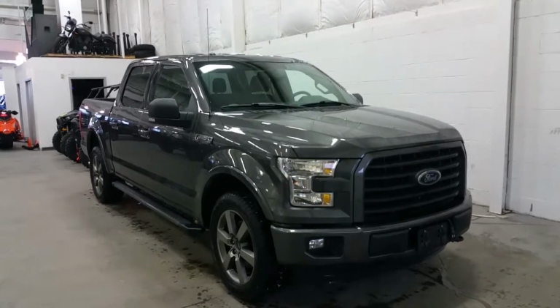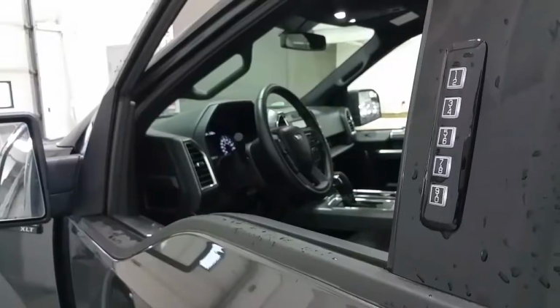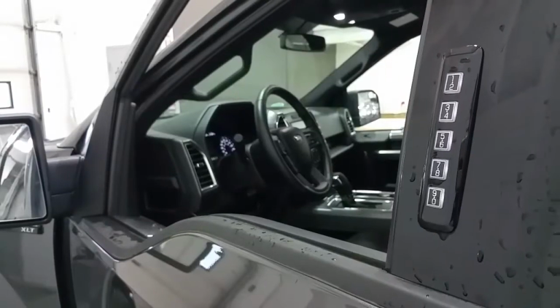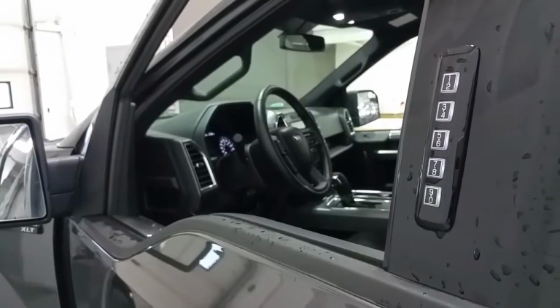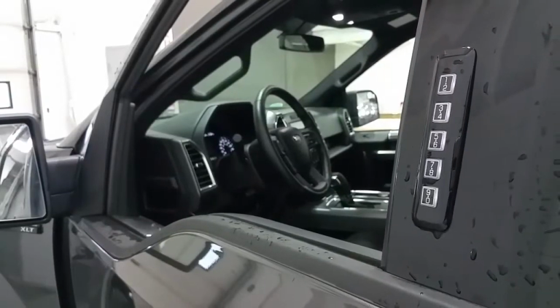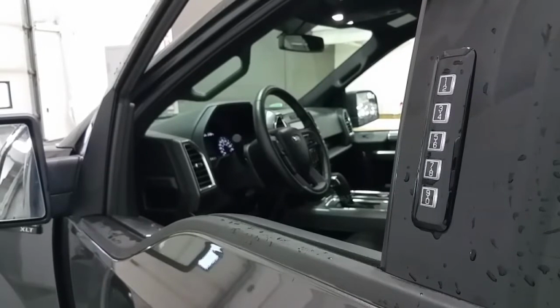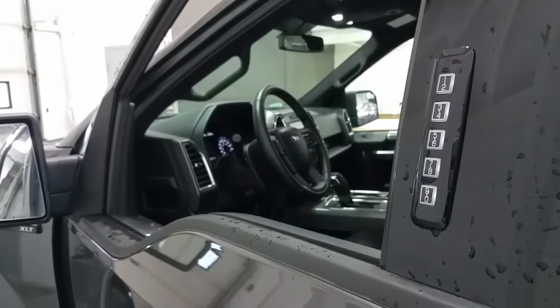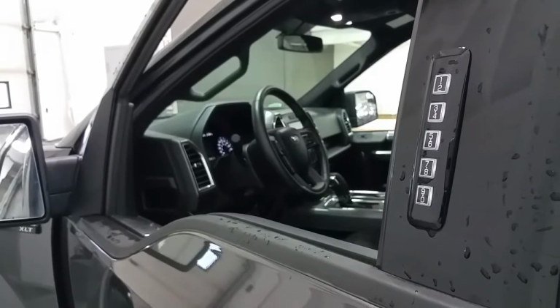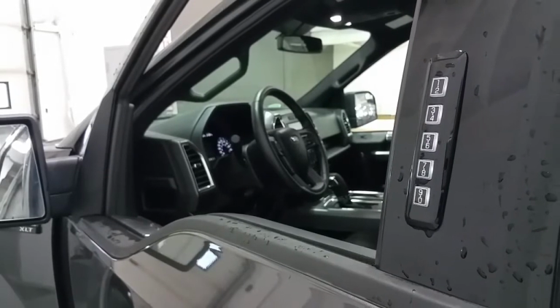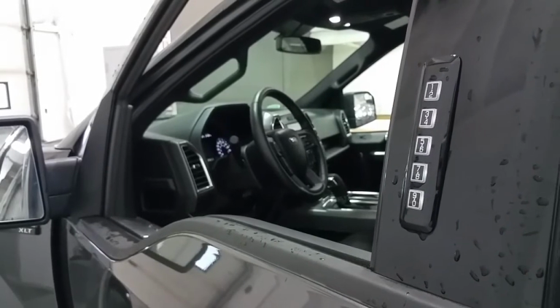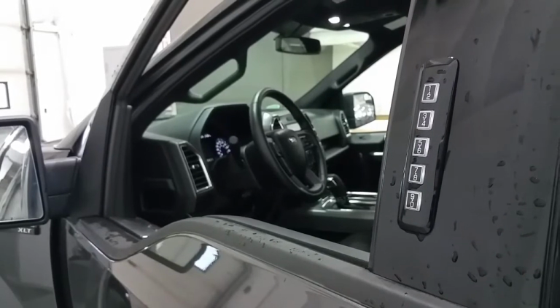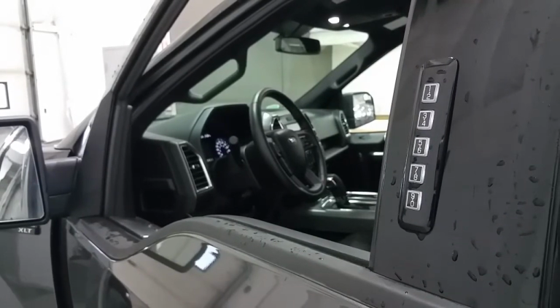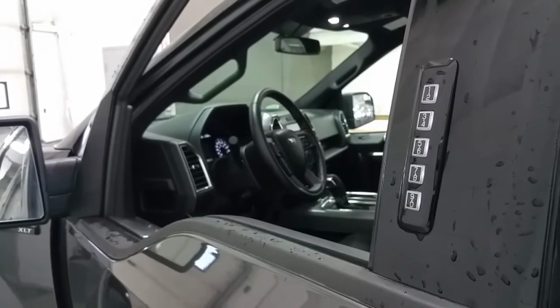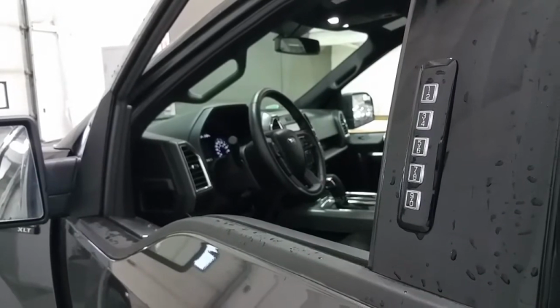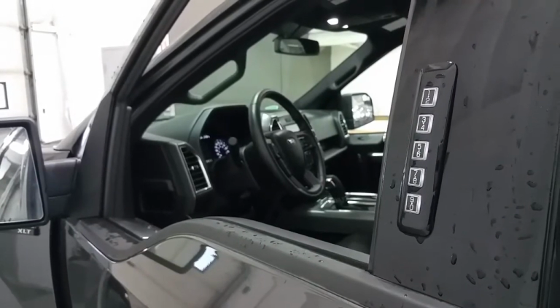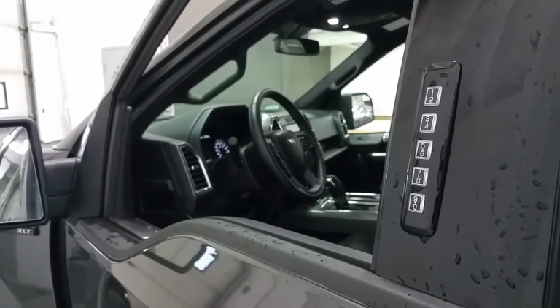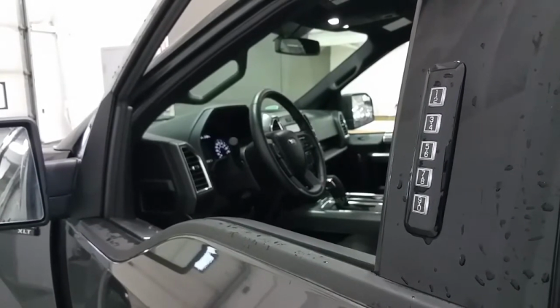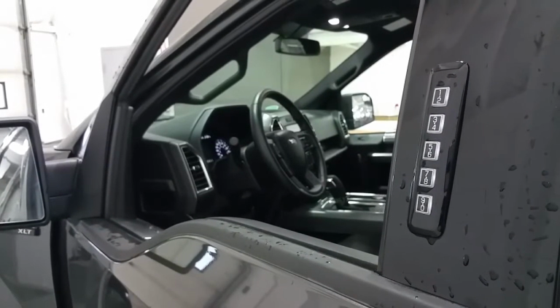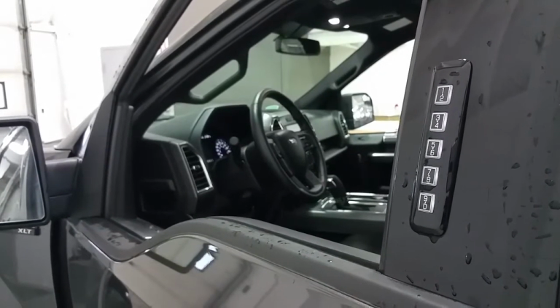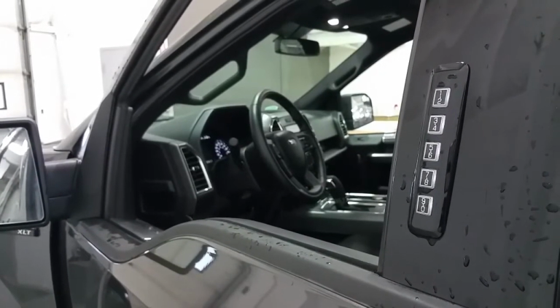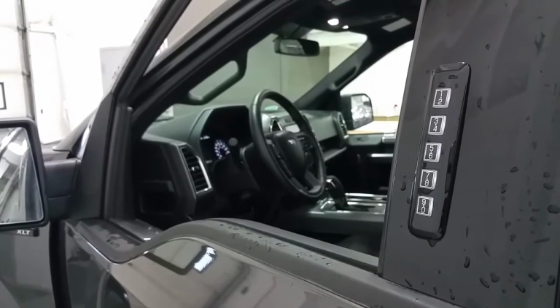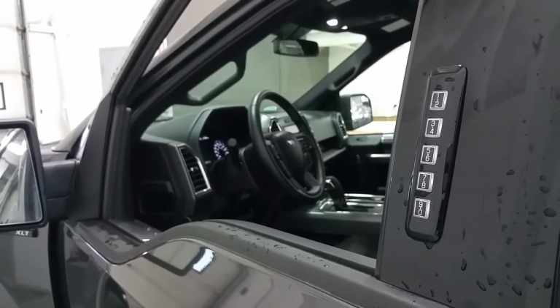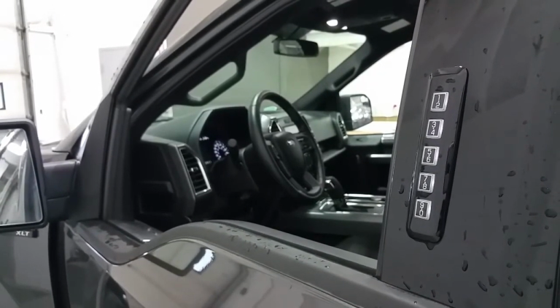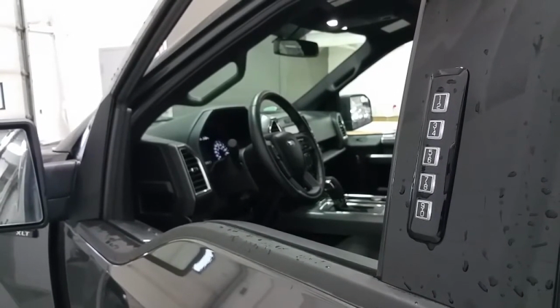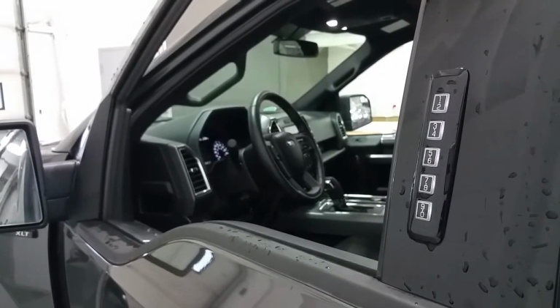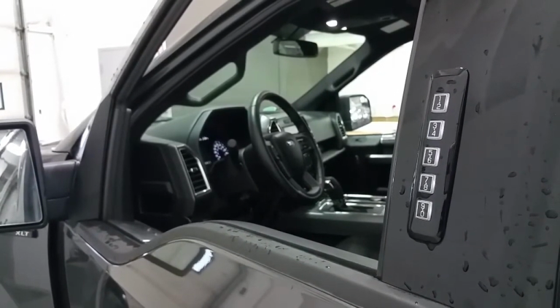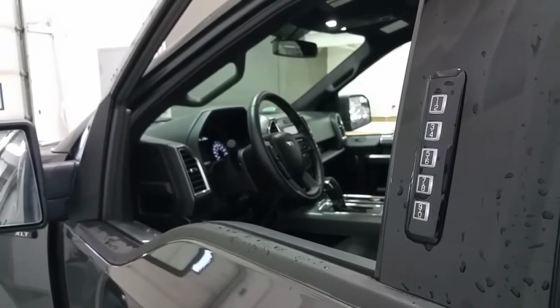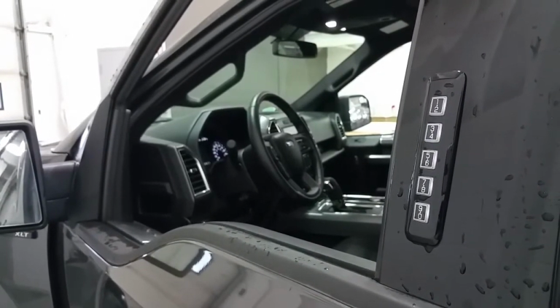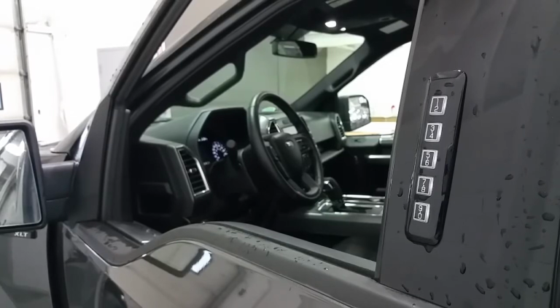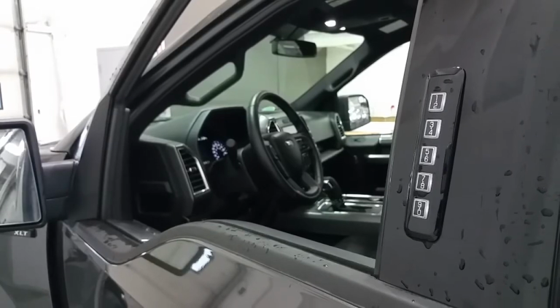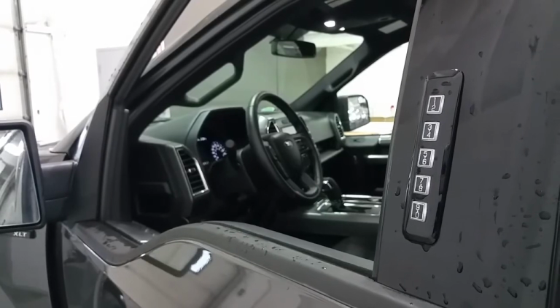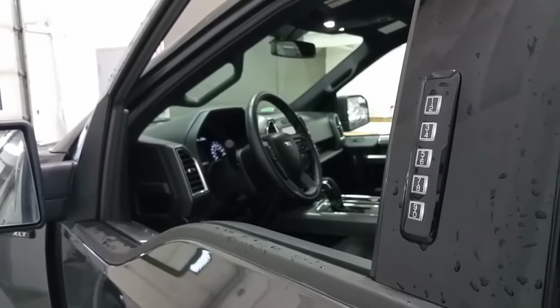For easy access into the cab, we have a Ford Secure Code Entry System, a keyless entry lock, and the vehicle features a remote start for the winter.